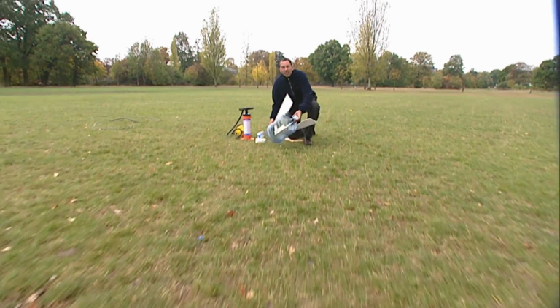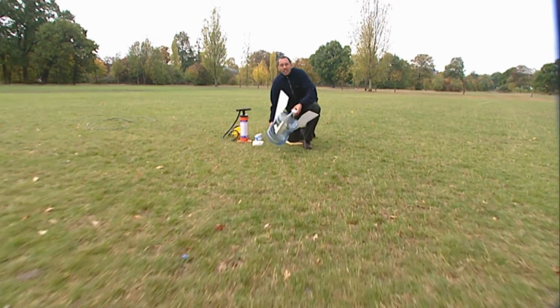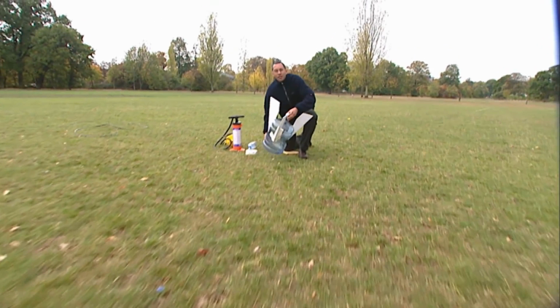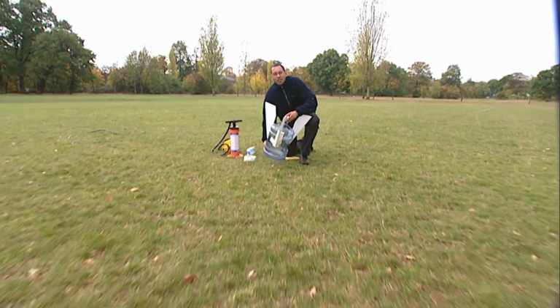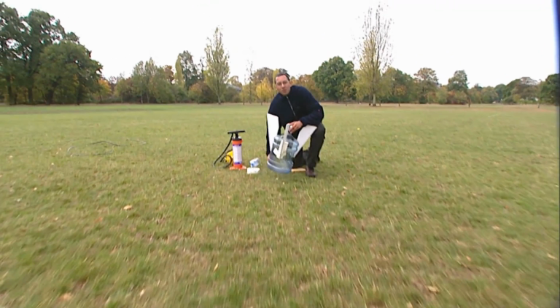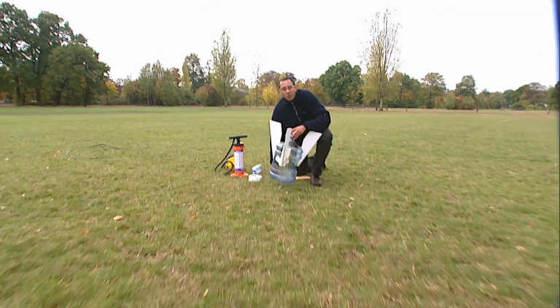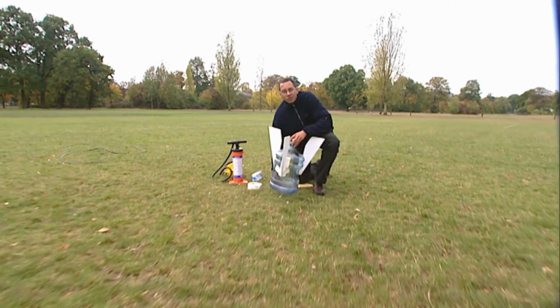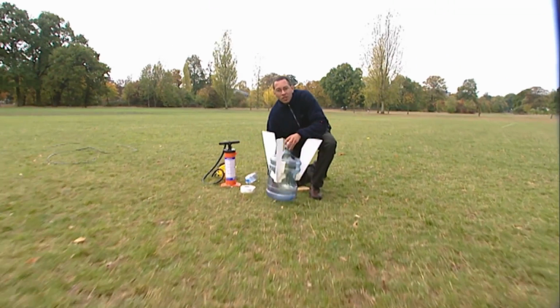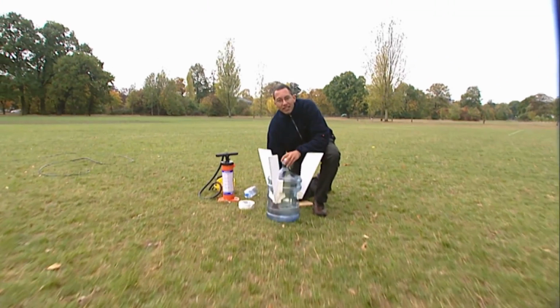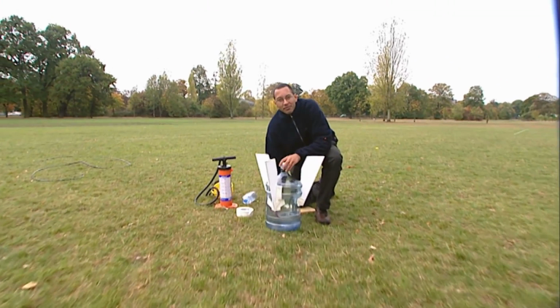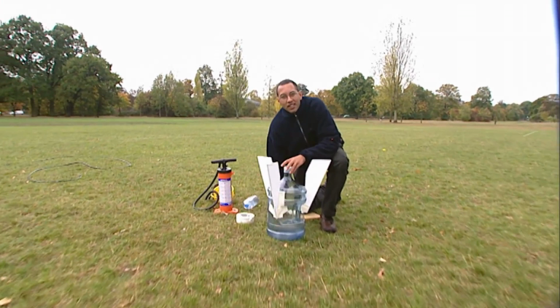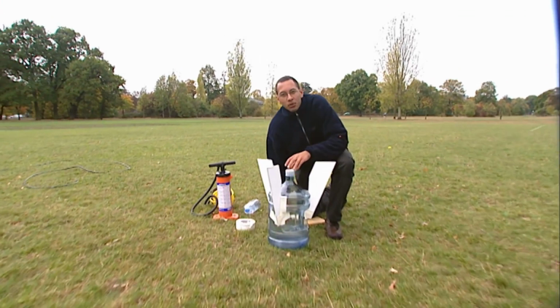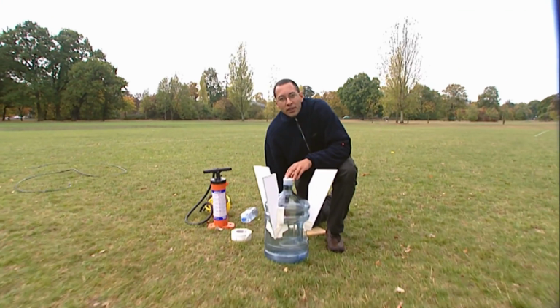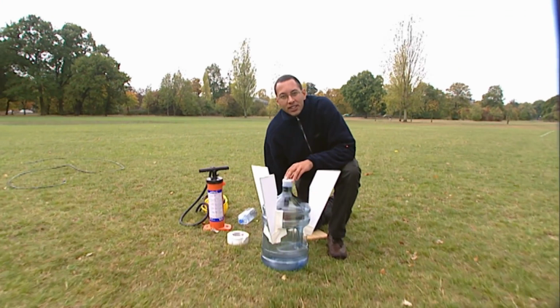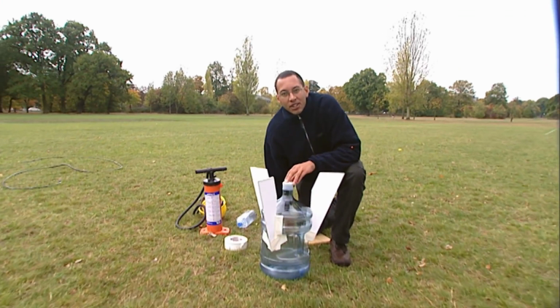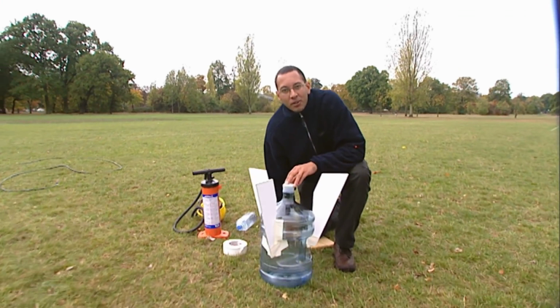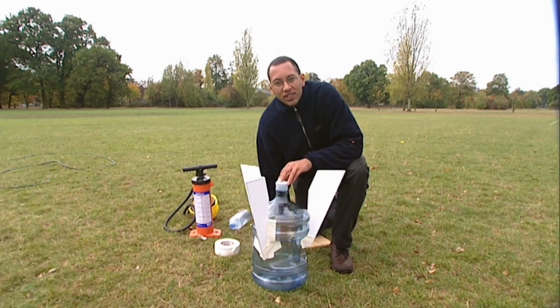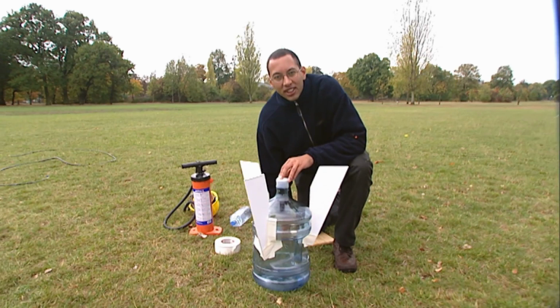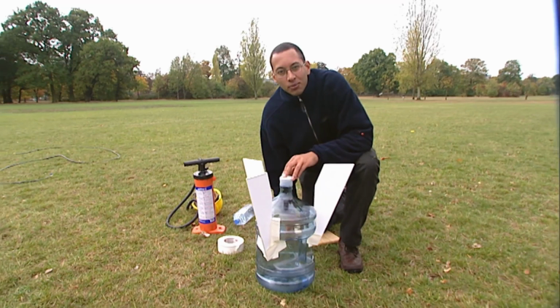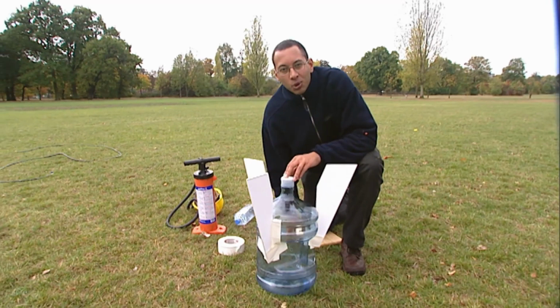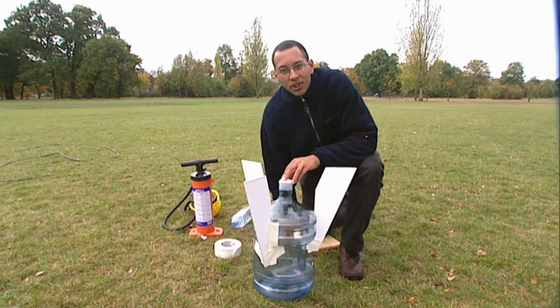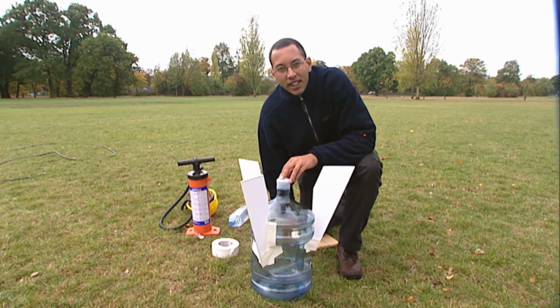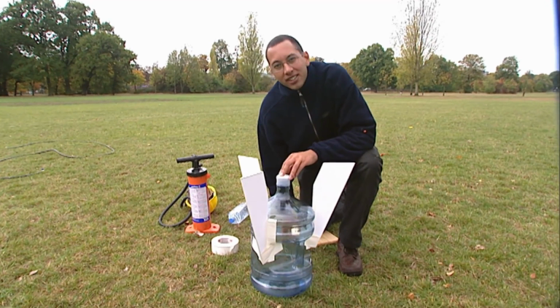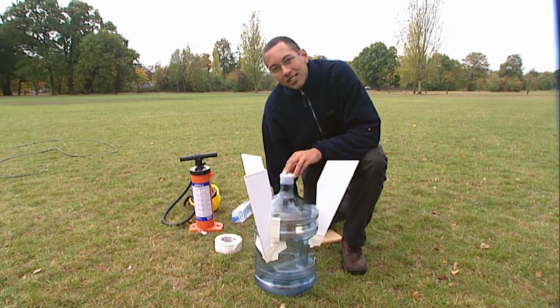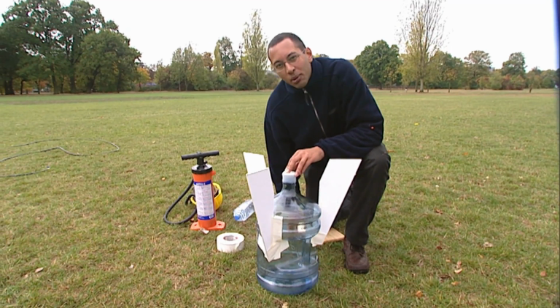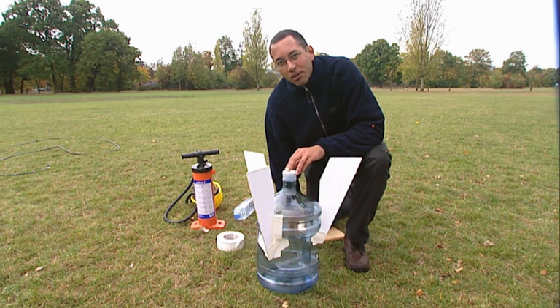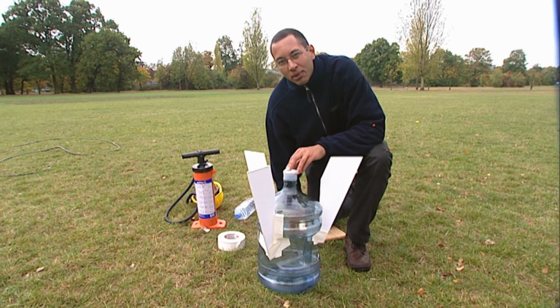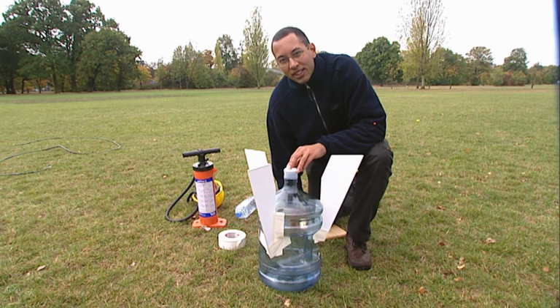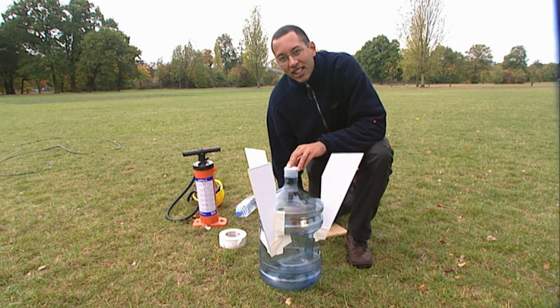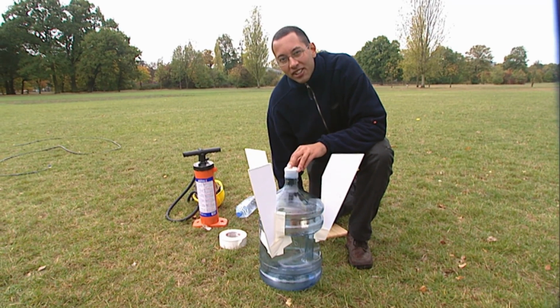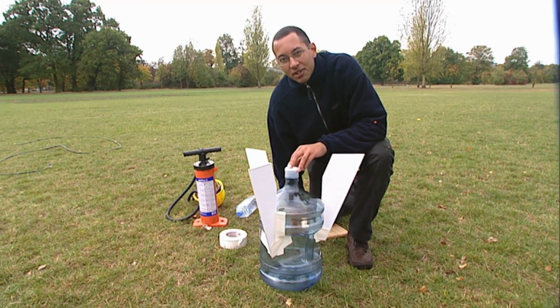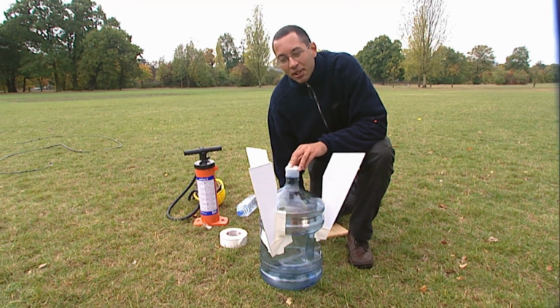There we go — one rocket. Now all we need to do is stick some water in it and put the compressed air in as well.